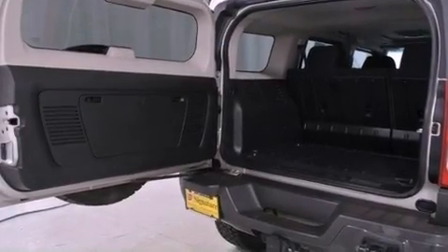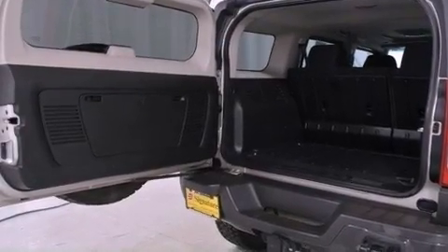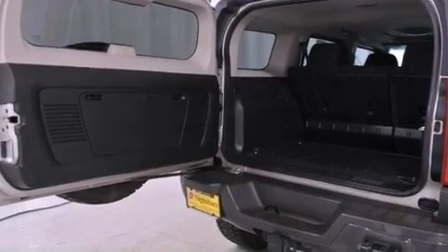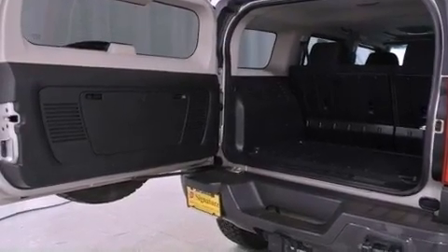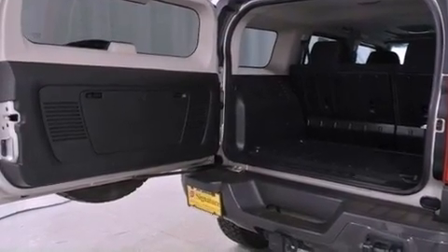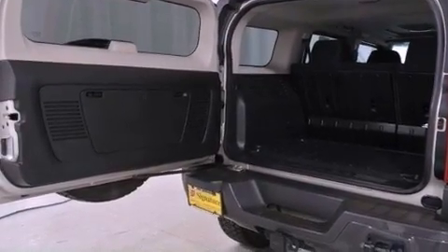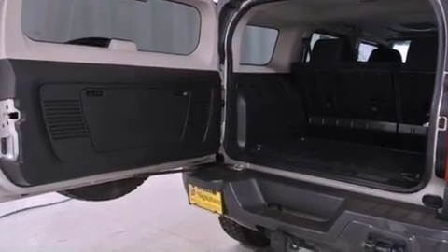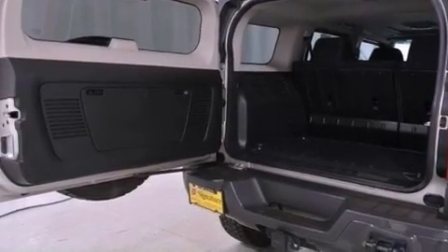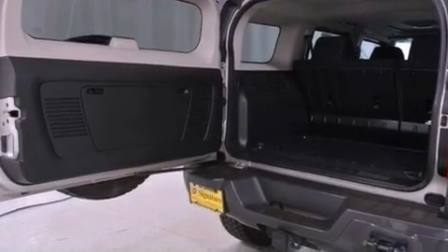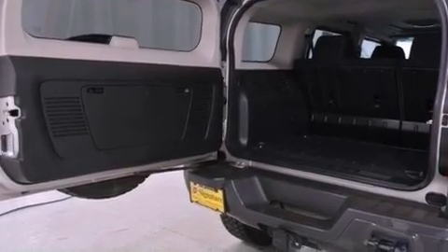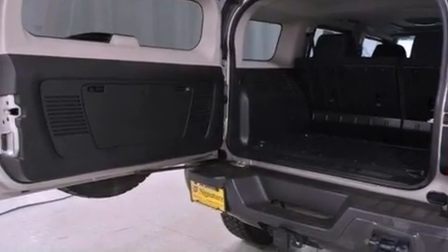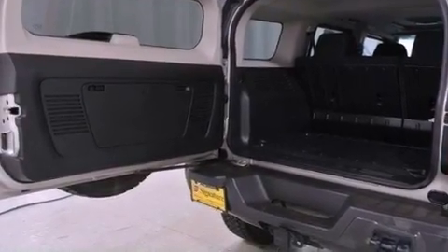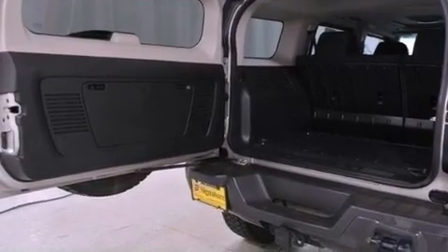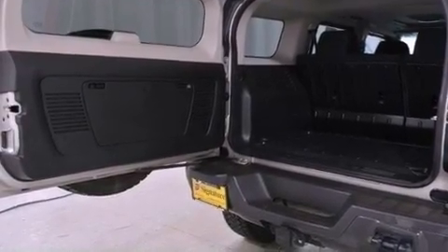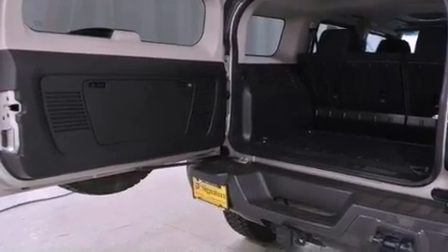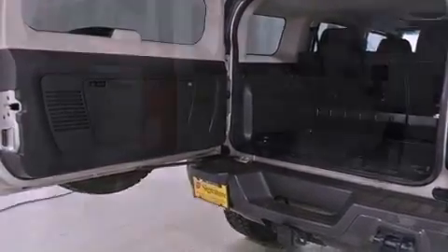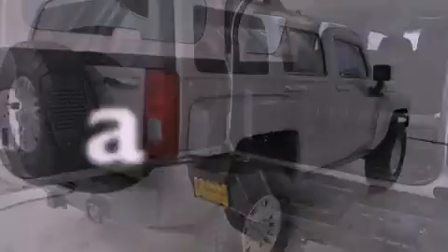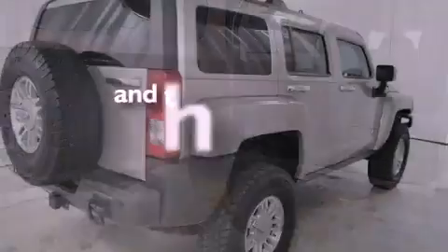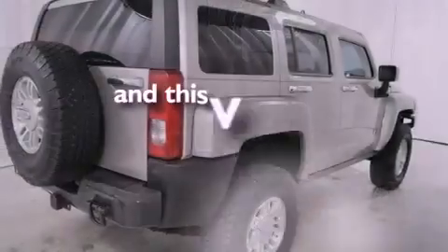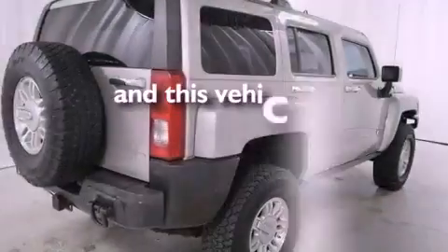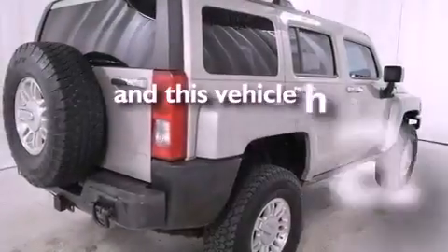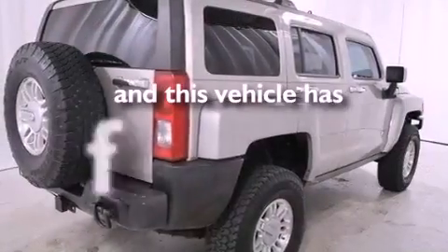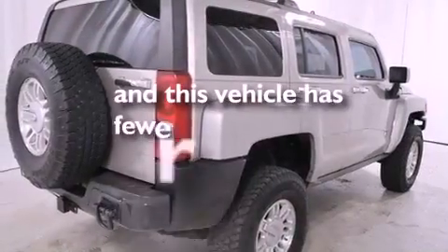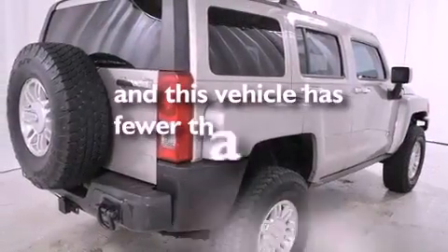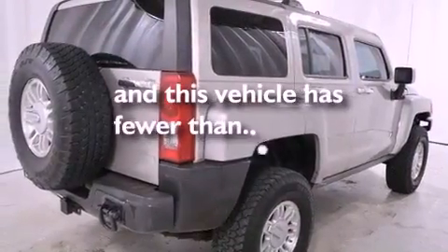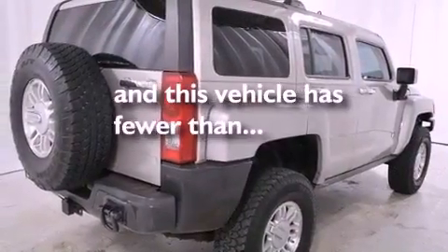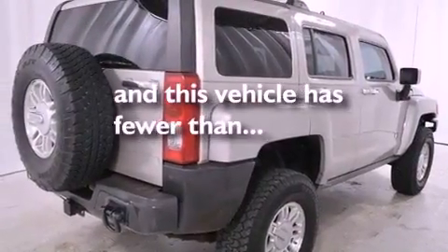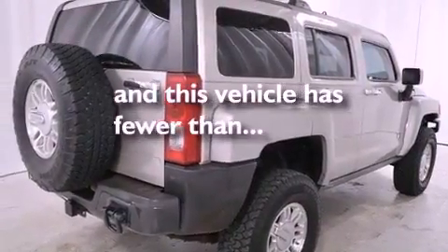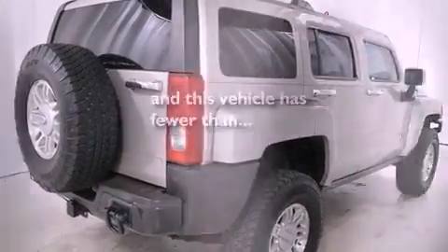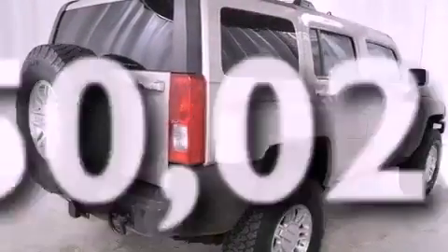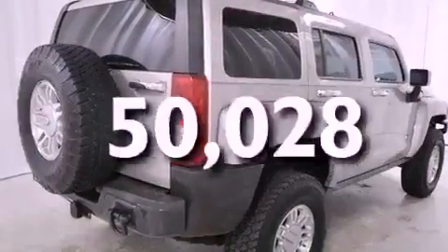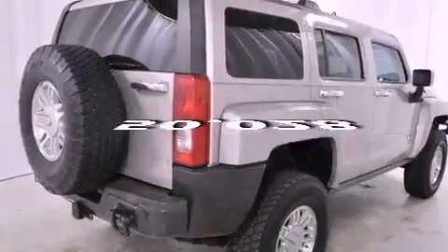Additional features include traction control, OnStar, a keyless entry system, and this vehicle has fewer than 51,000 miles on the odometer.